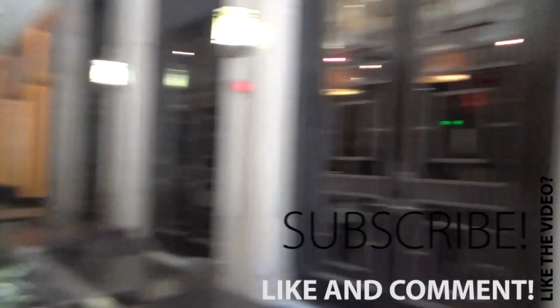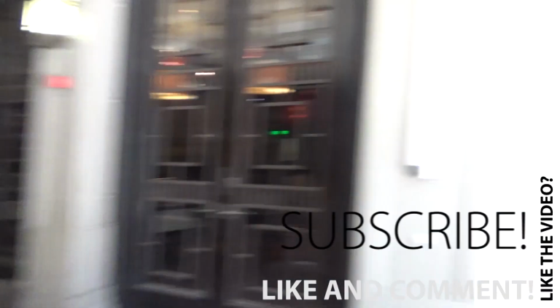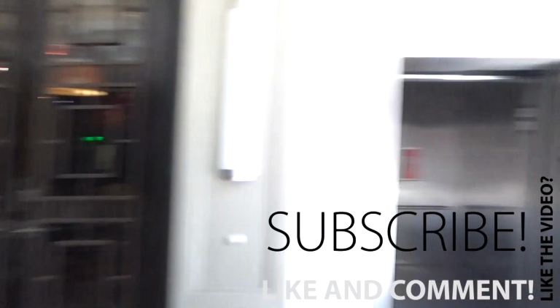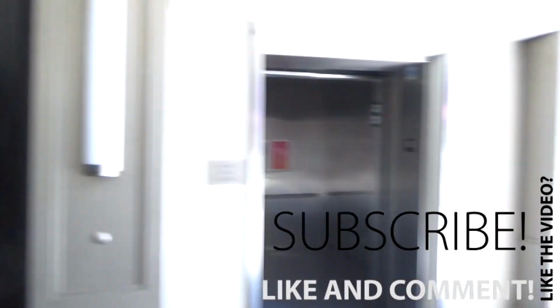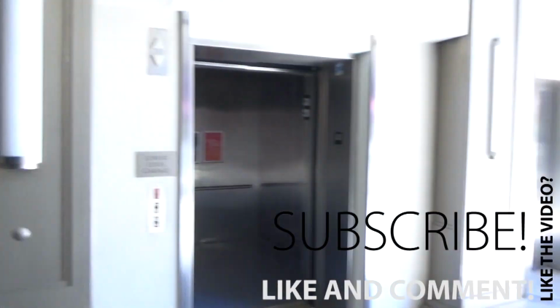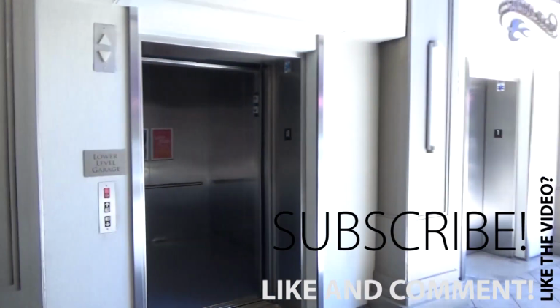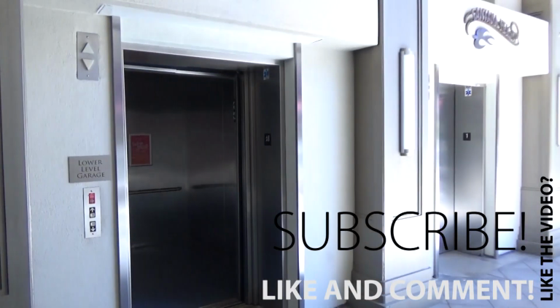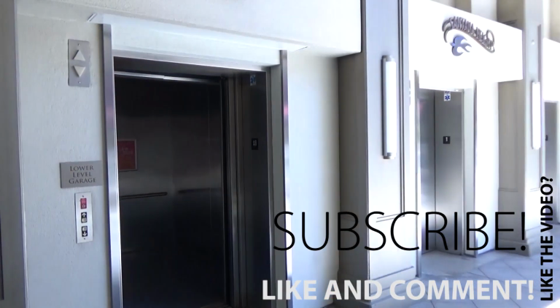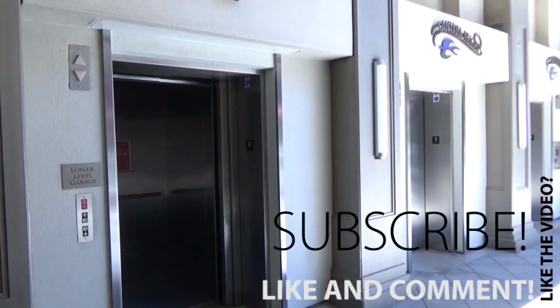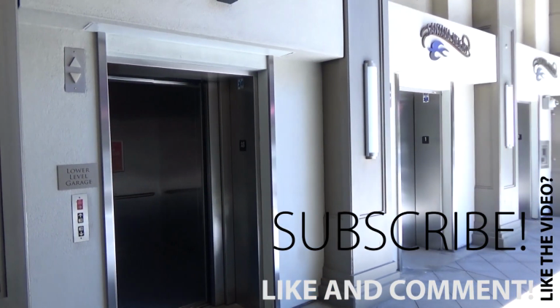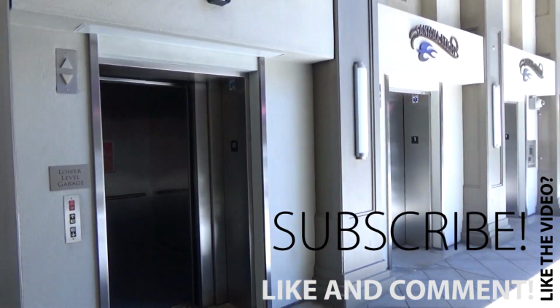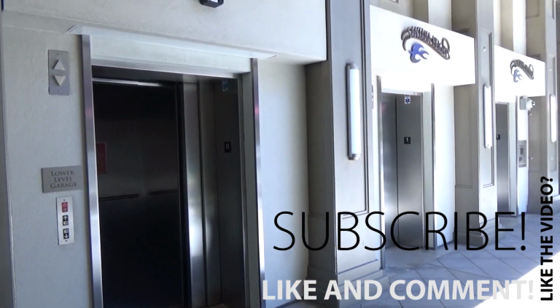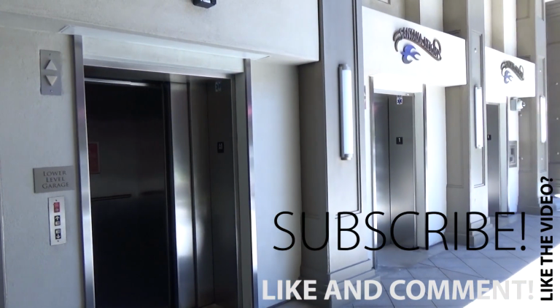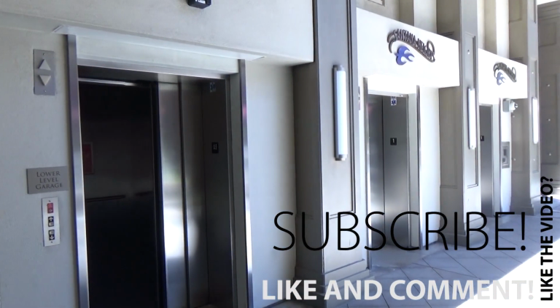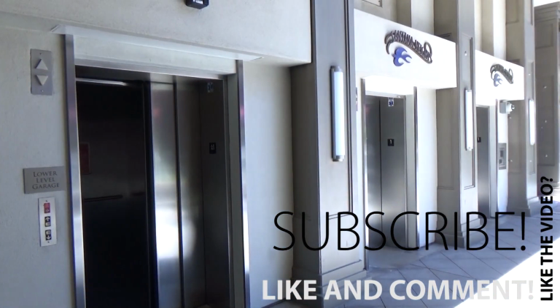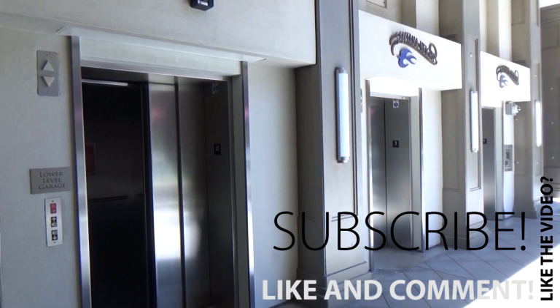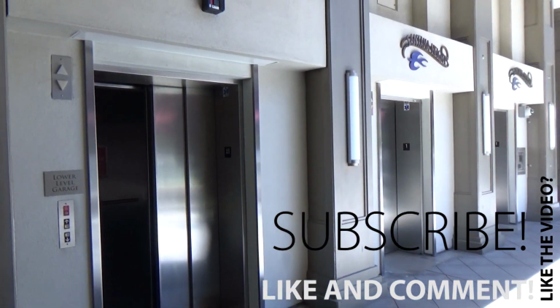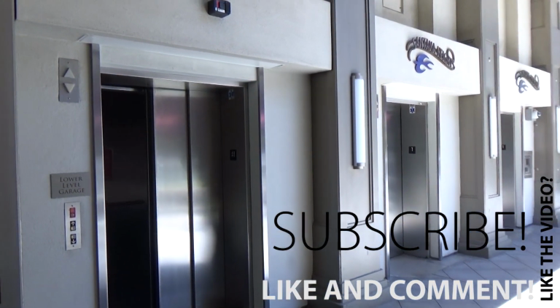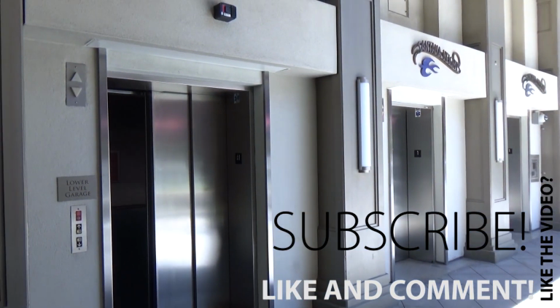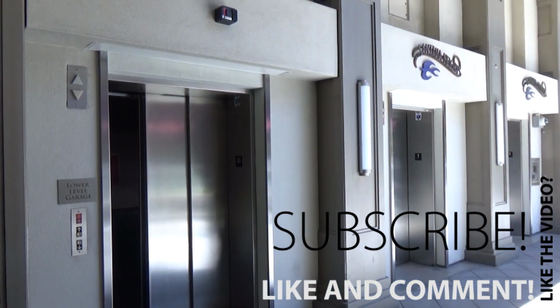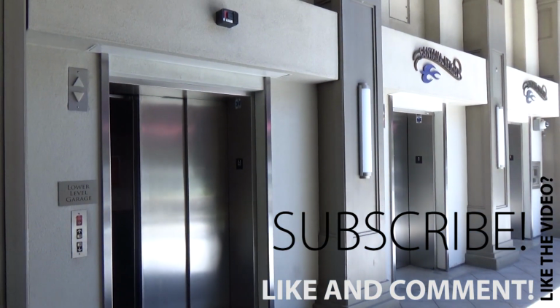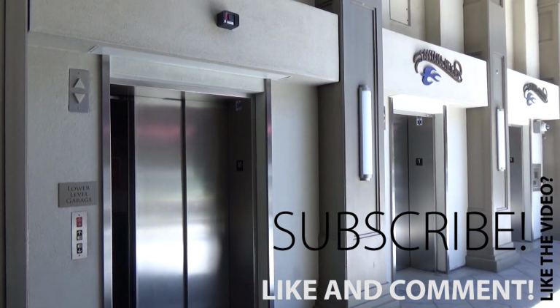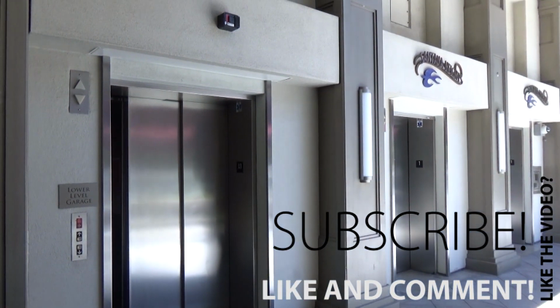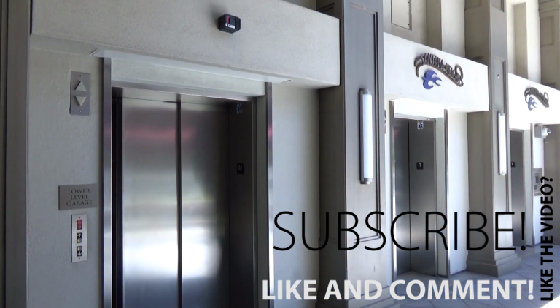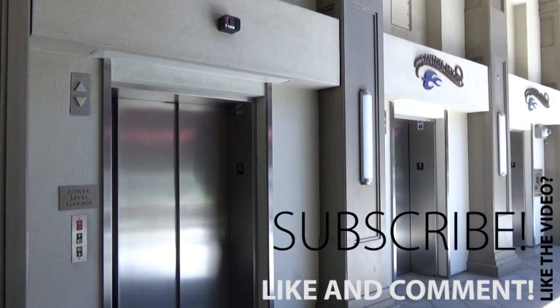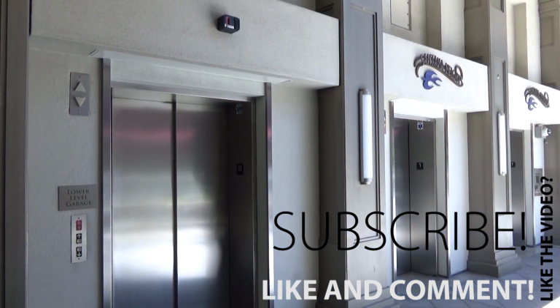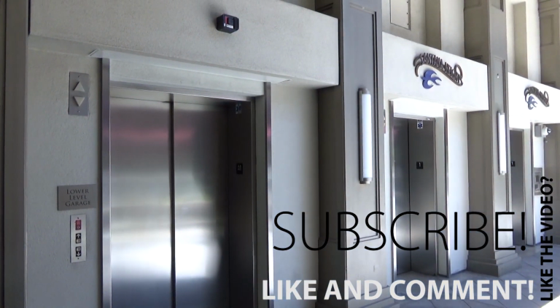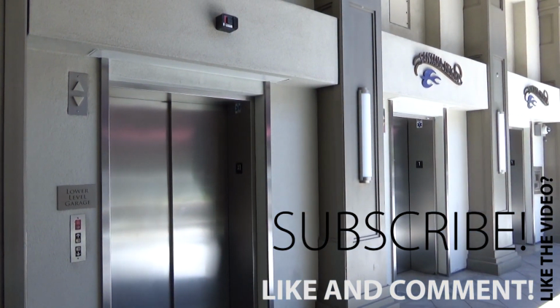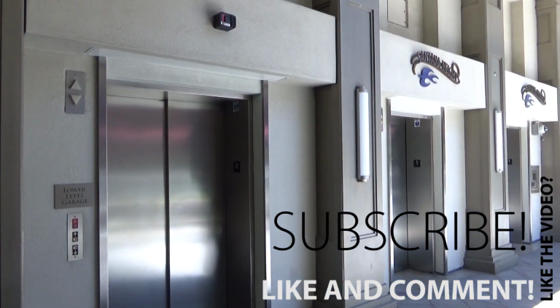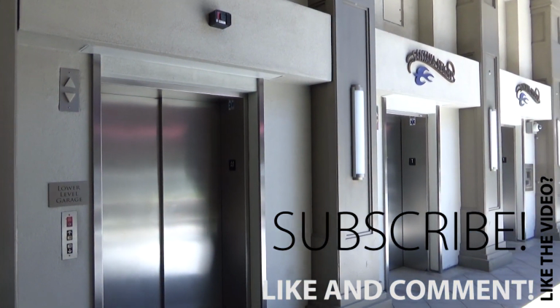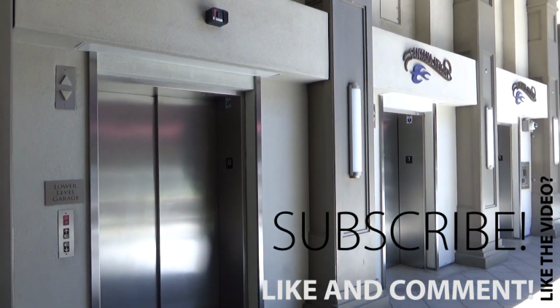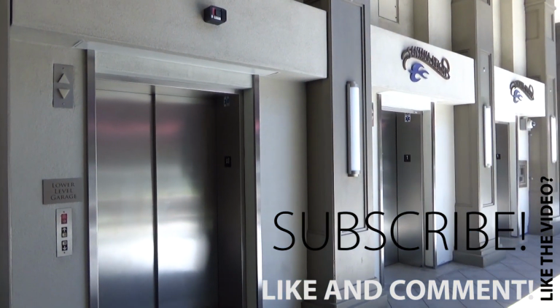Pretty neat elevators. Pretty neat. That'll be it.